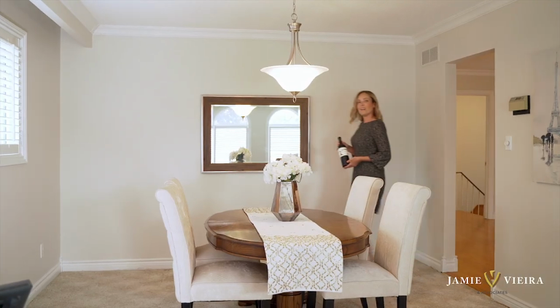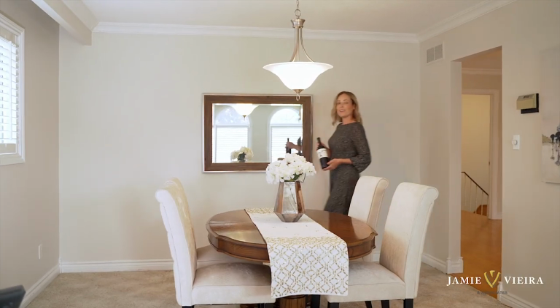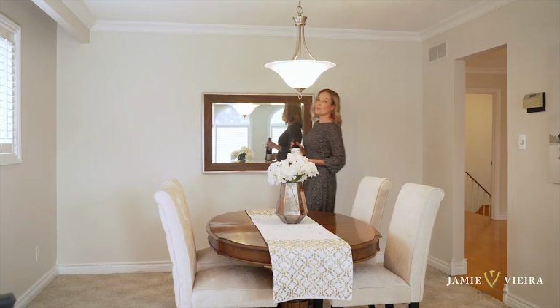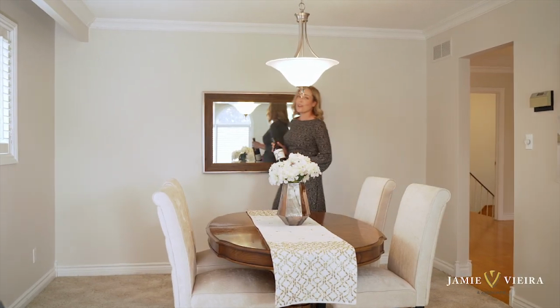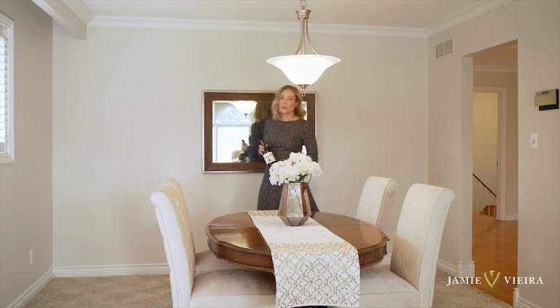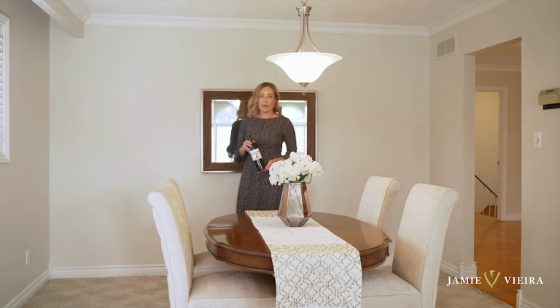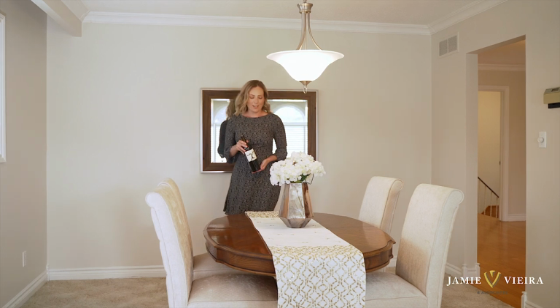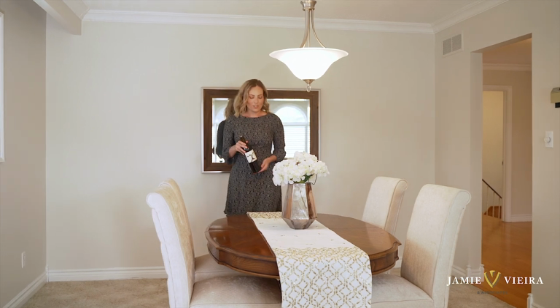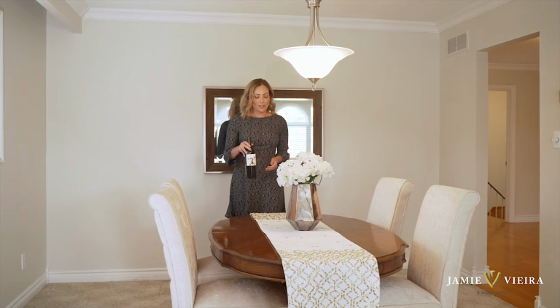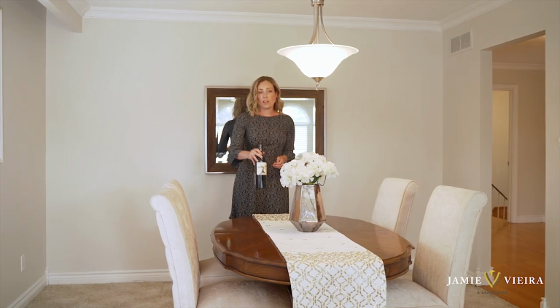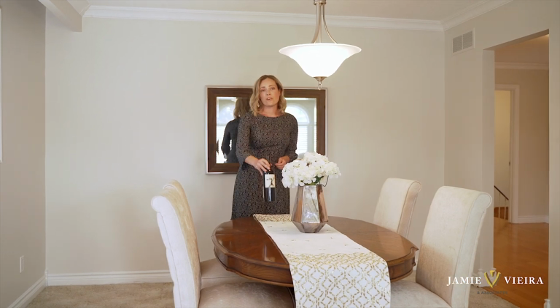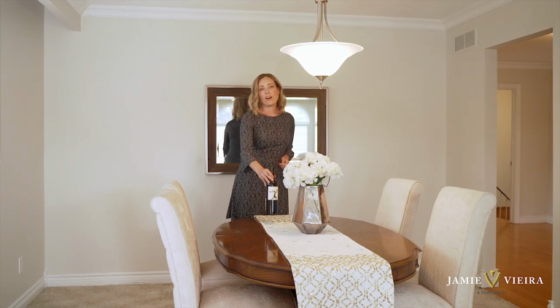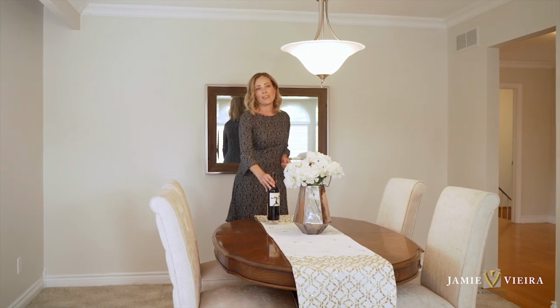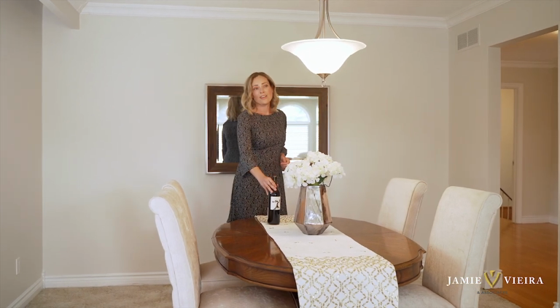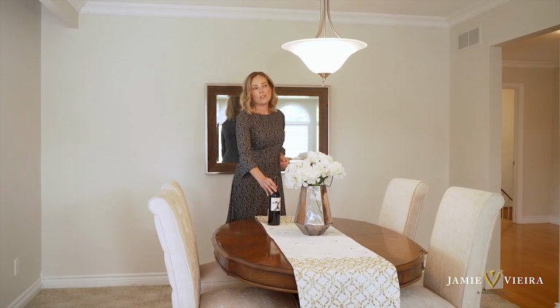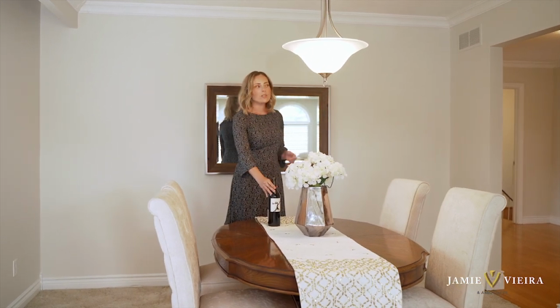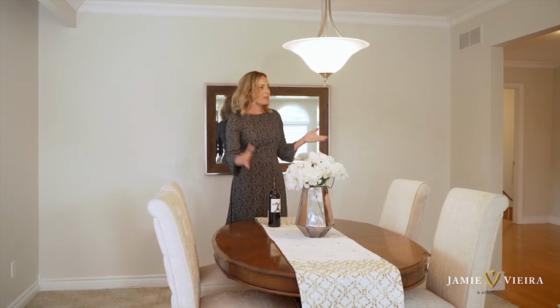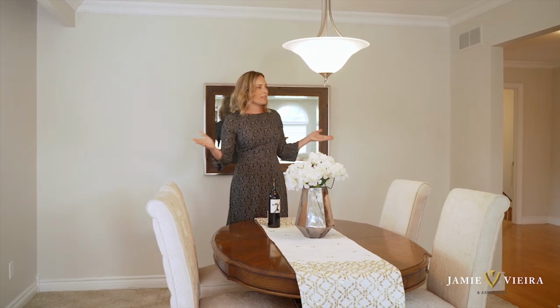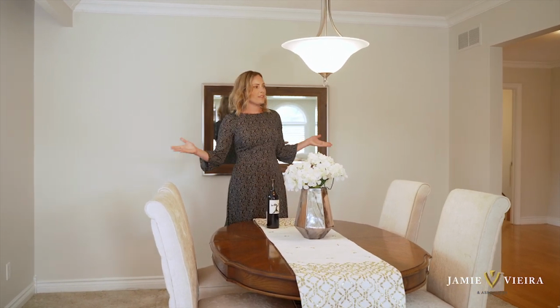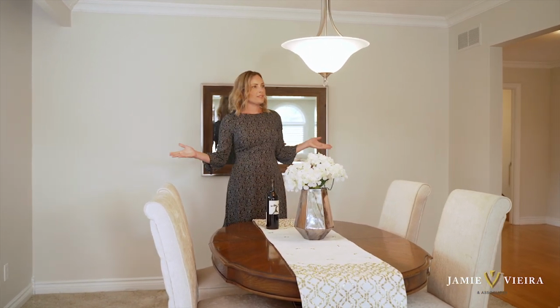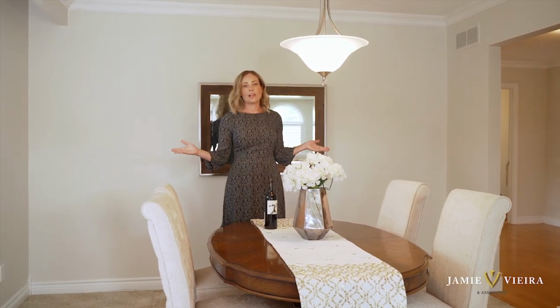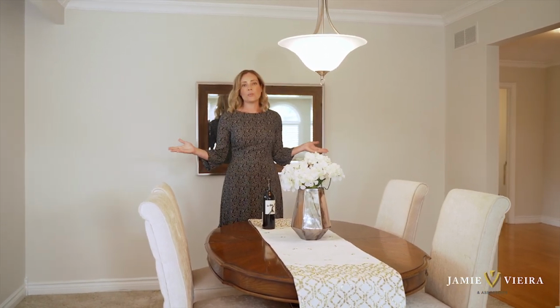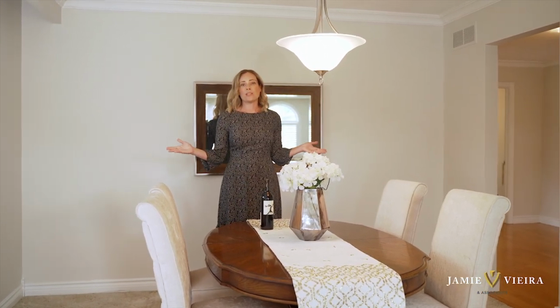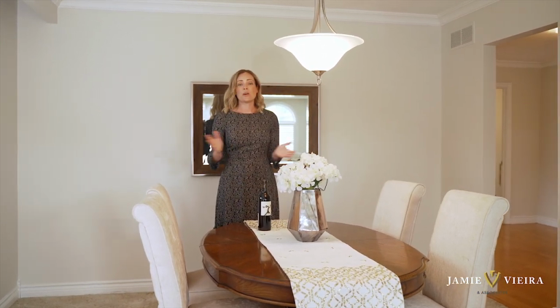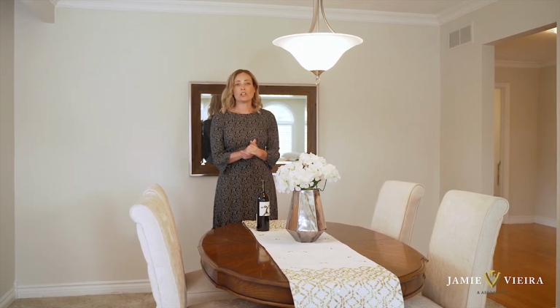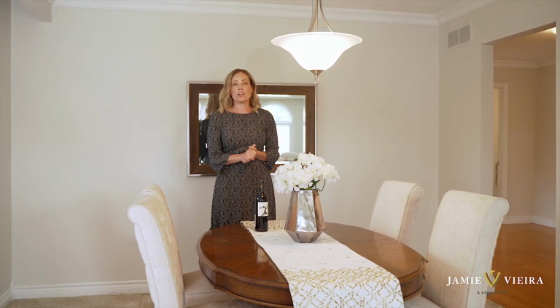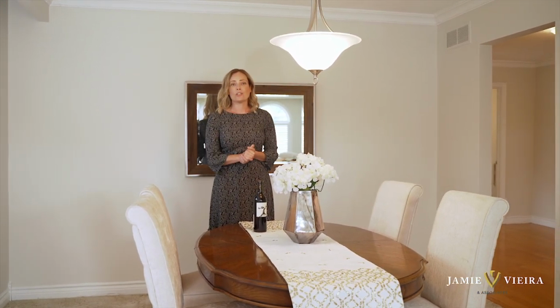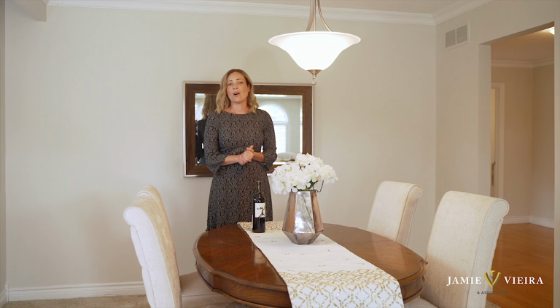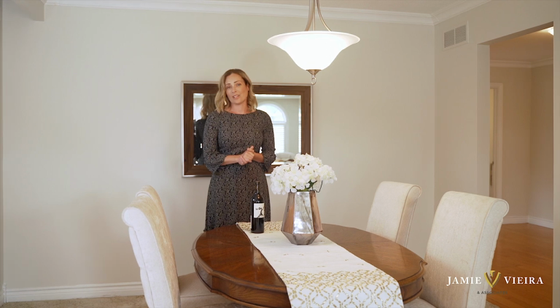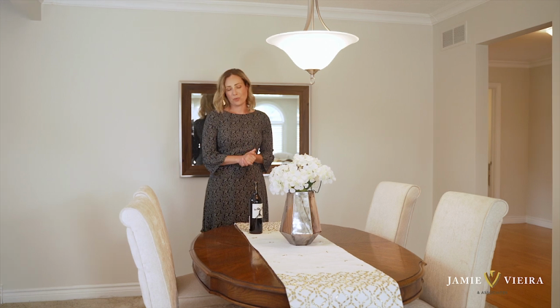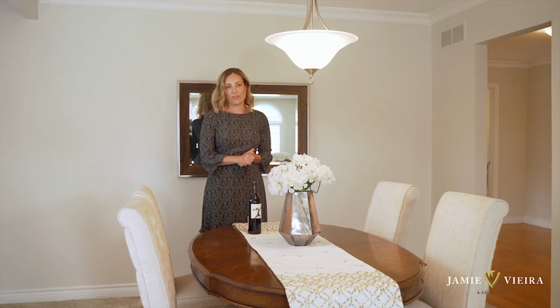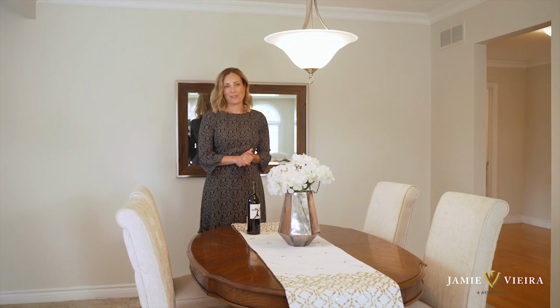A living room and dining room combination can be a hard find. Use a space like this to celebrate special occasions and holidays with your family.